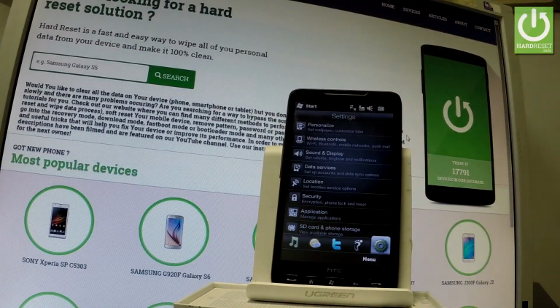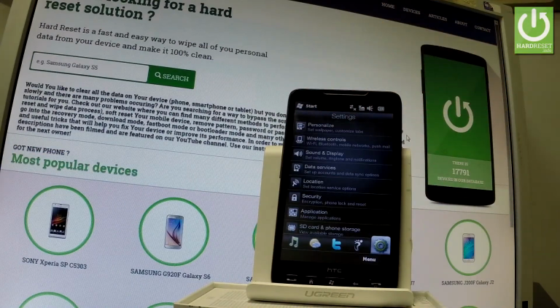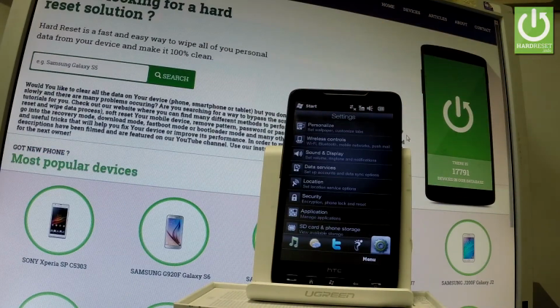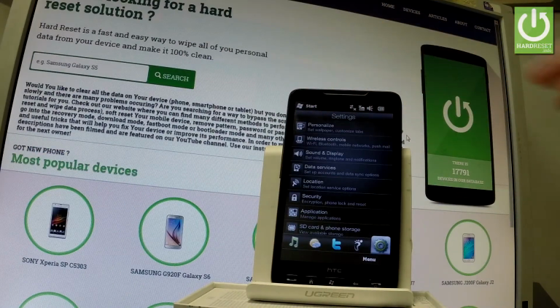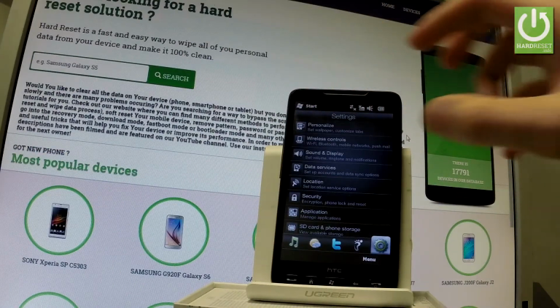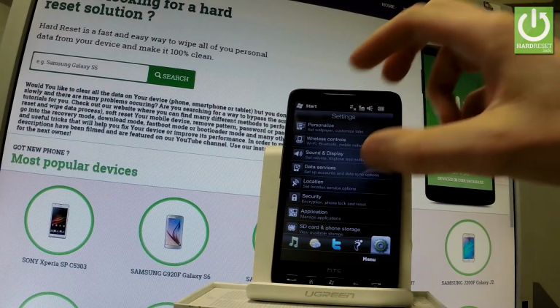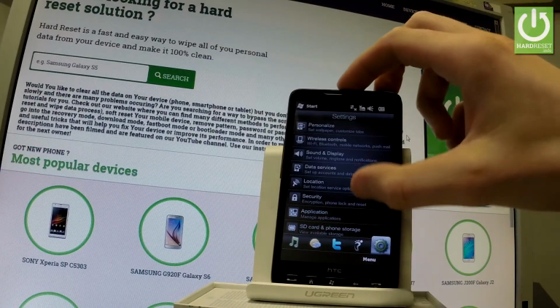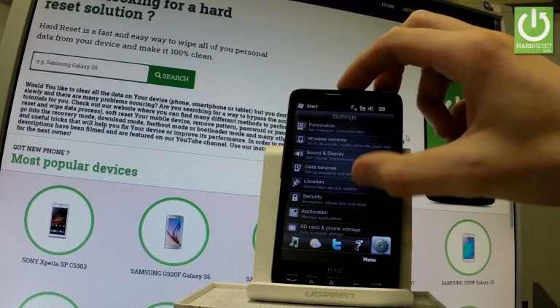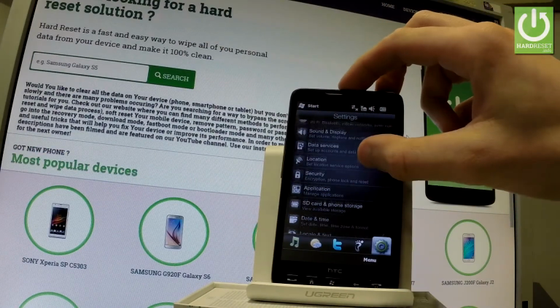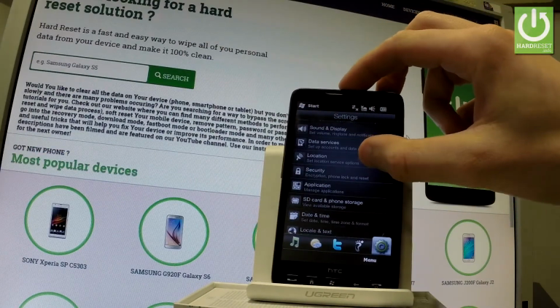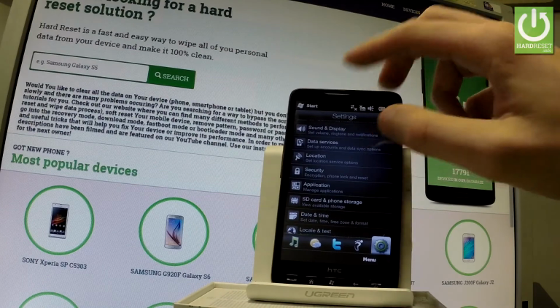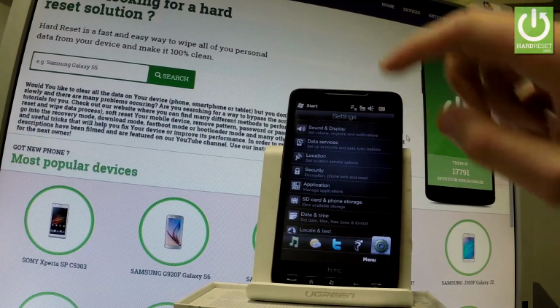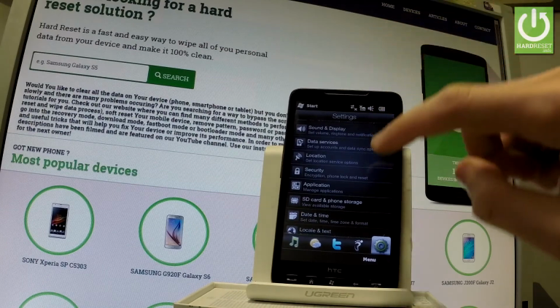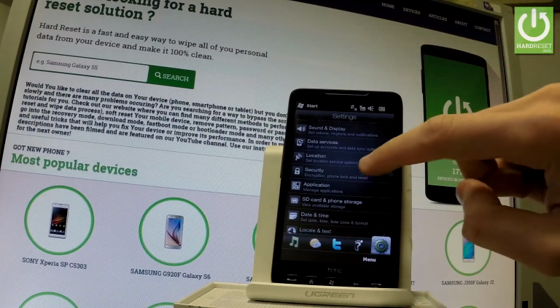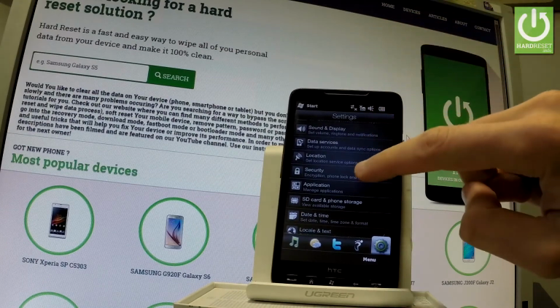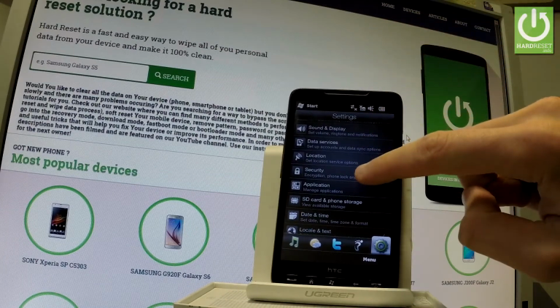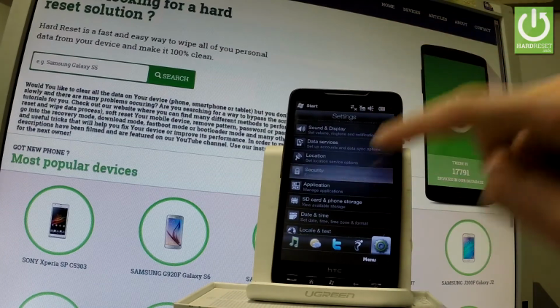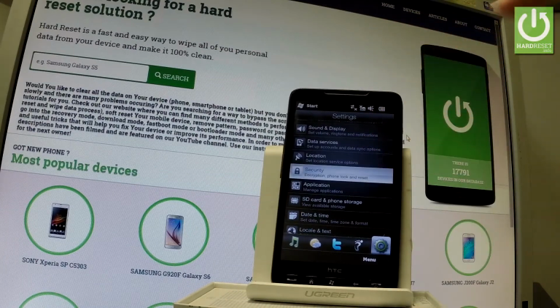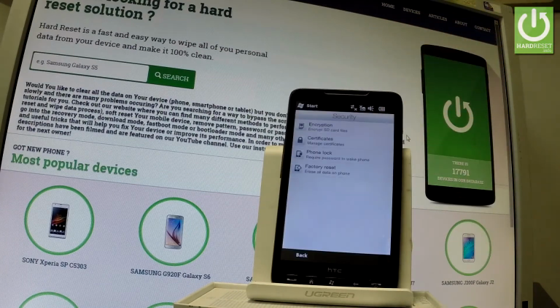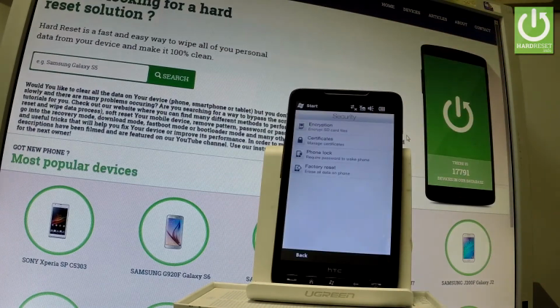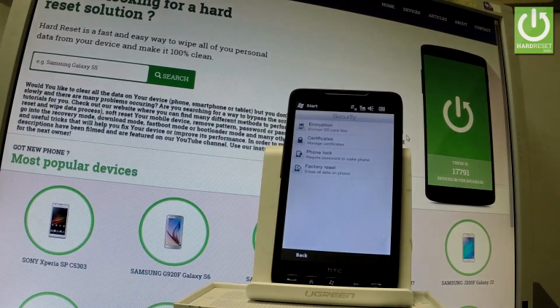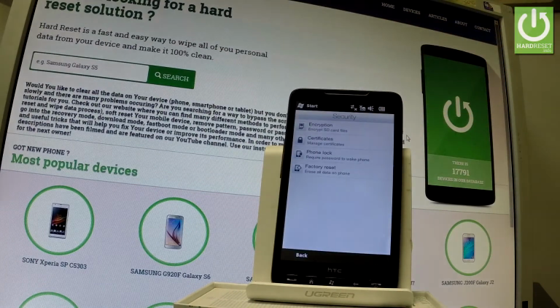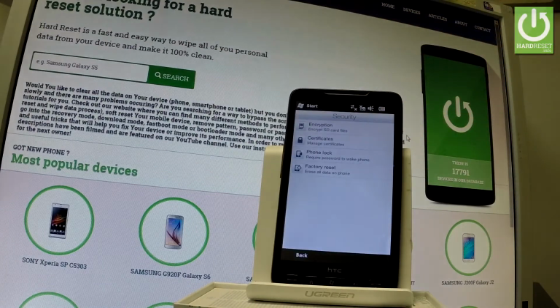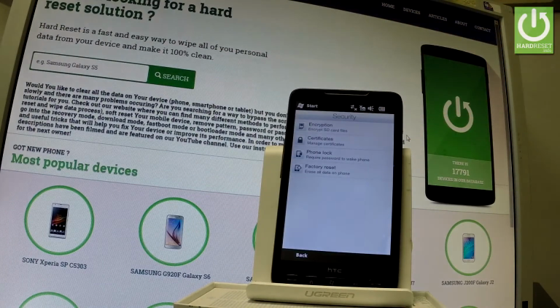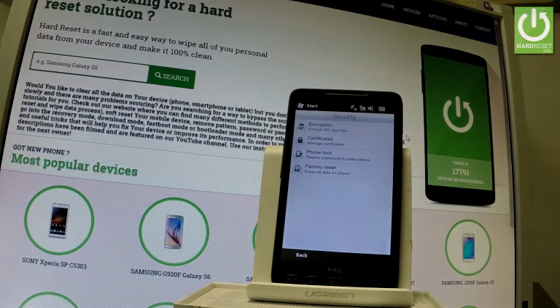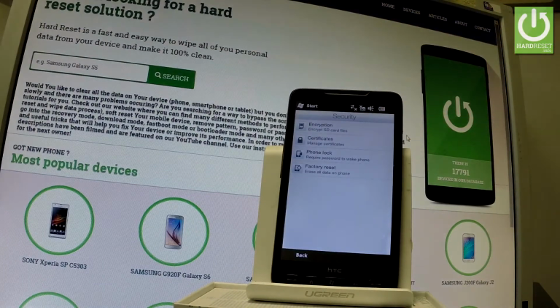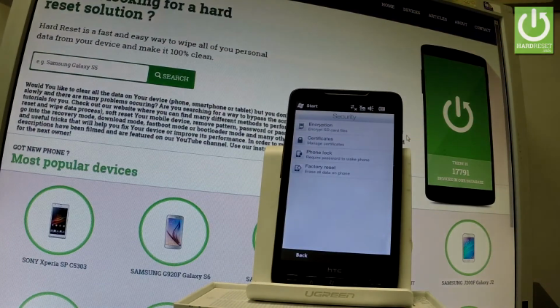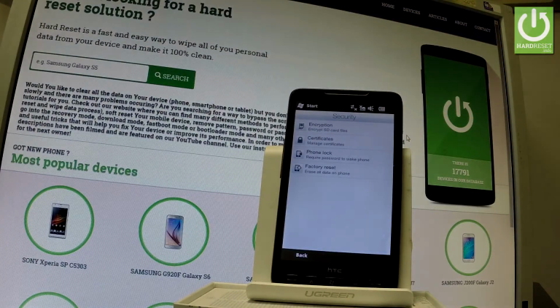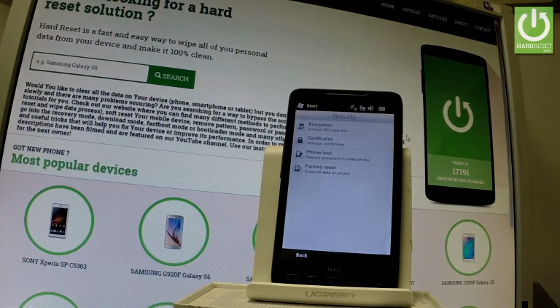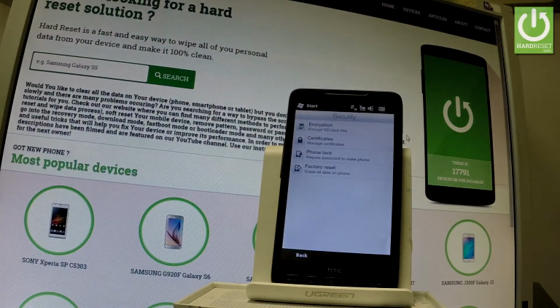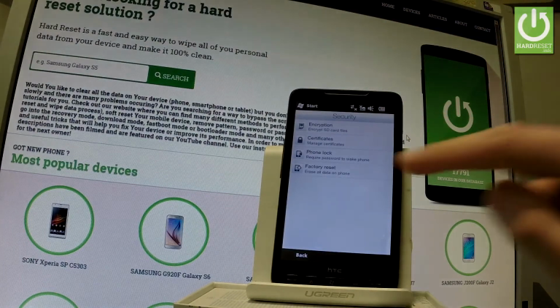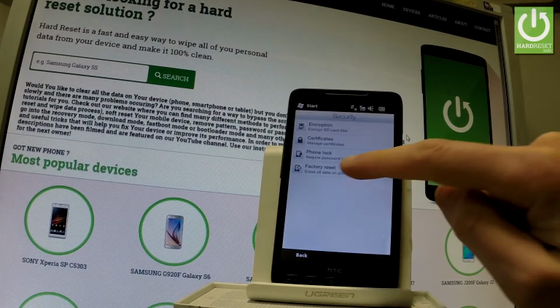From the list of settings, let's scroll down and tap Security. Here we have the Factory Reset option — let's tap it.